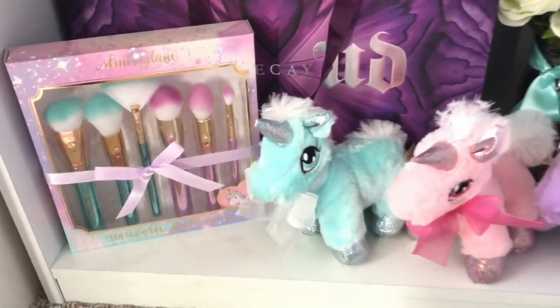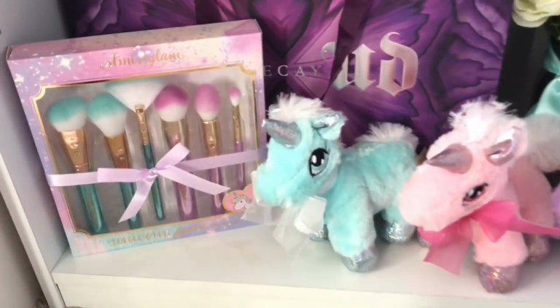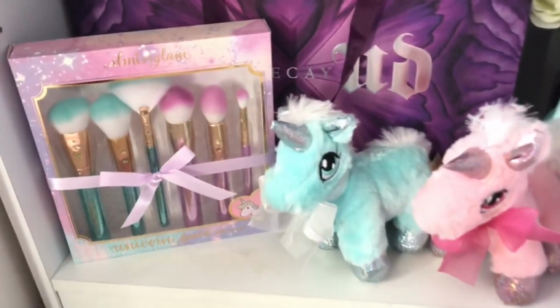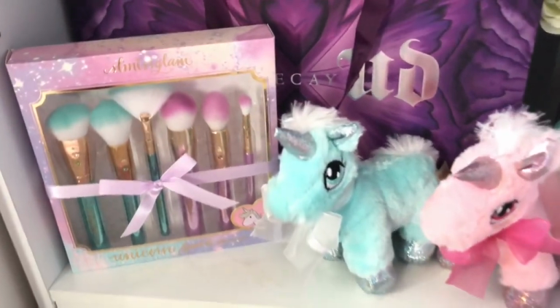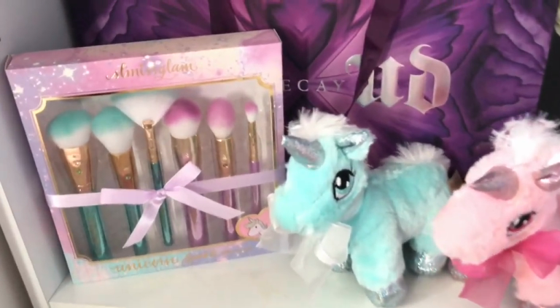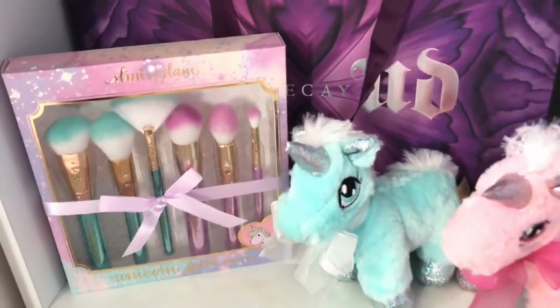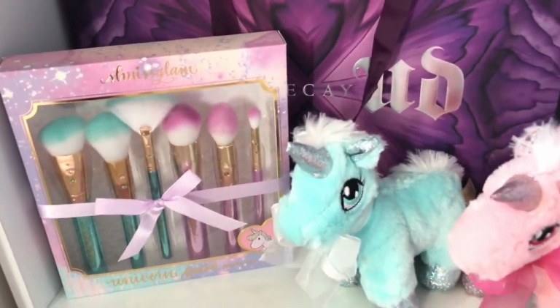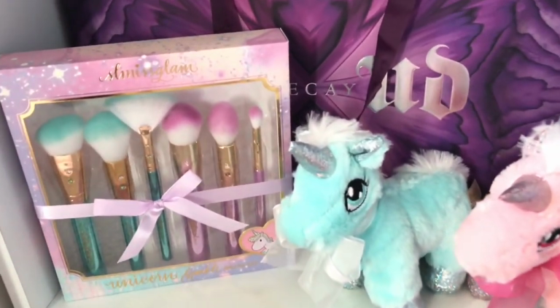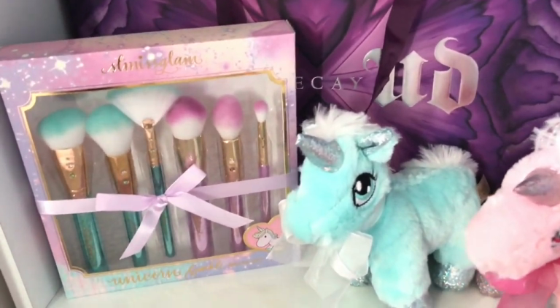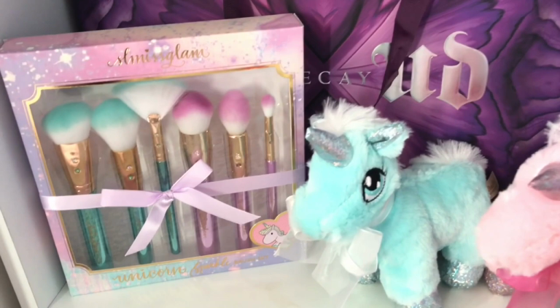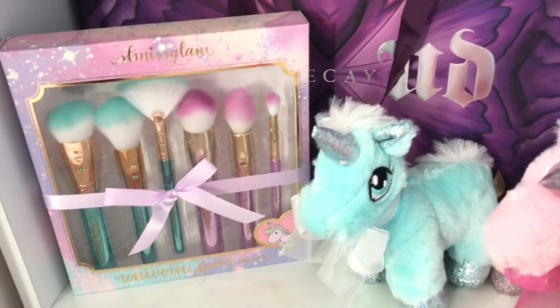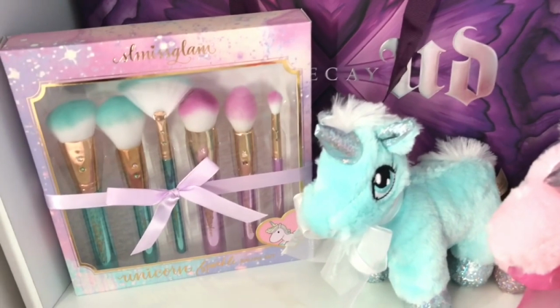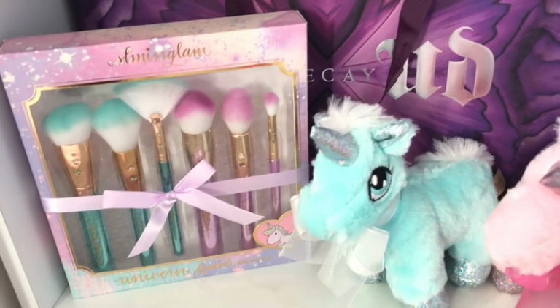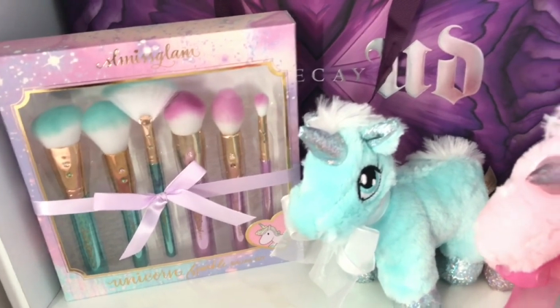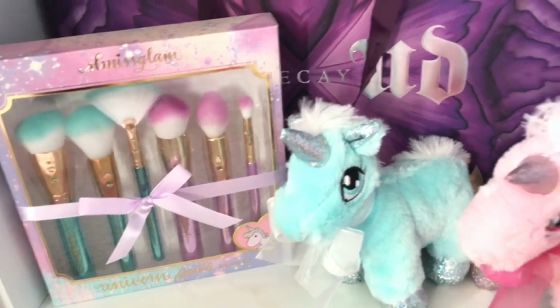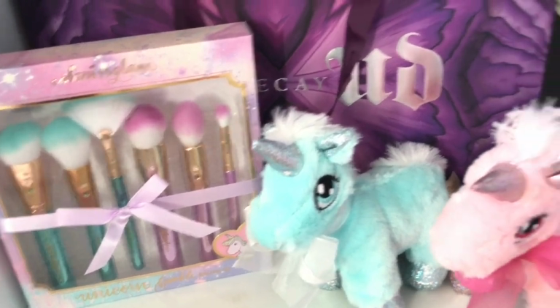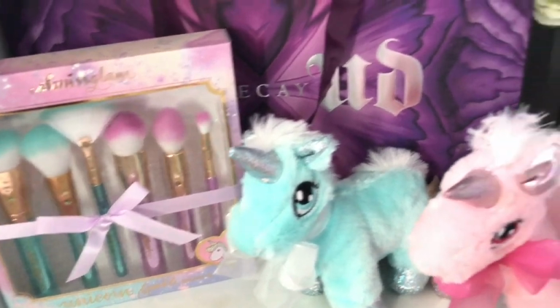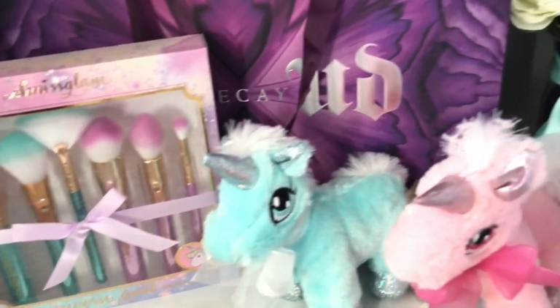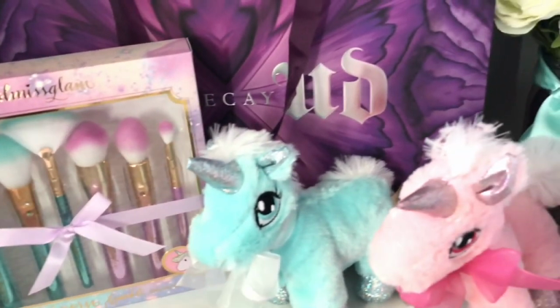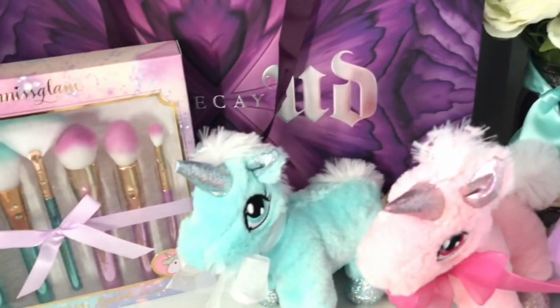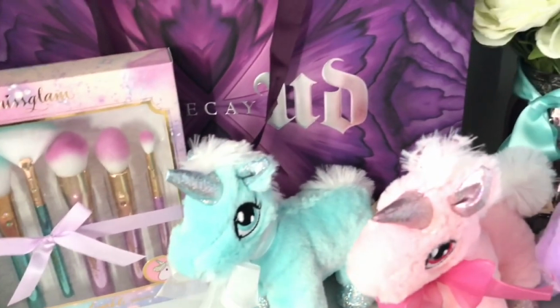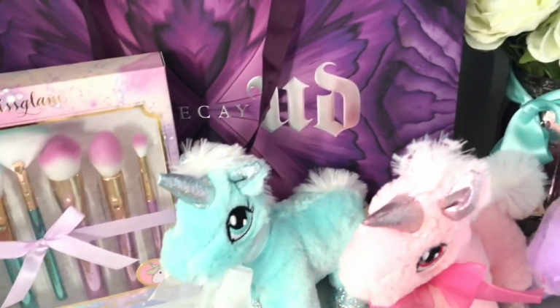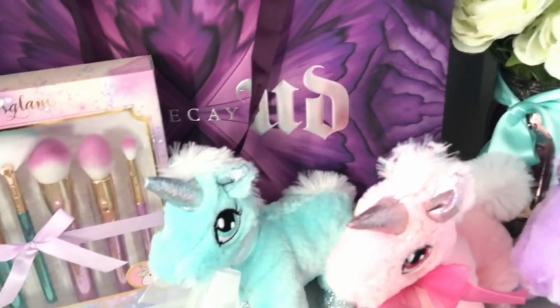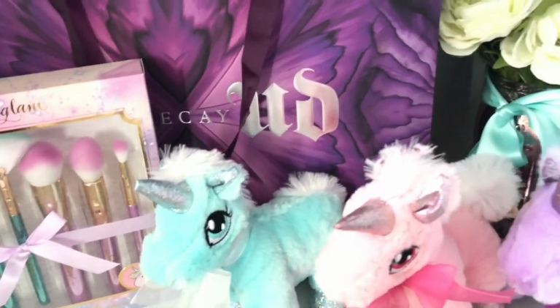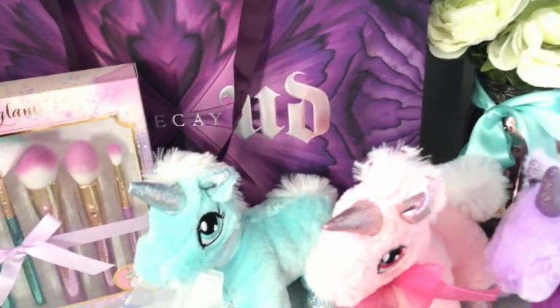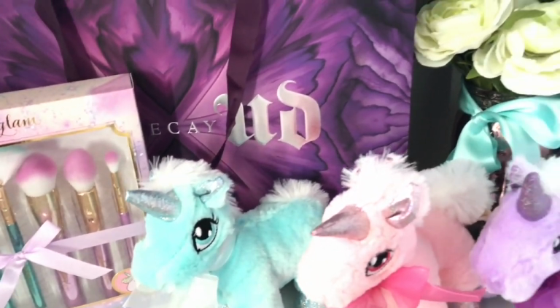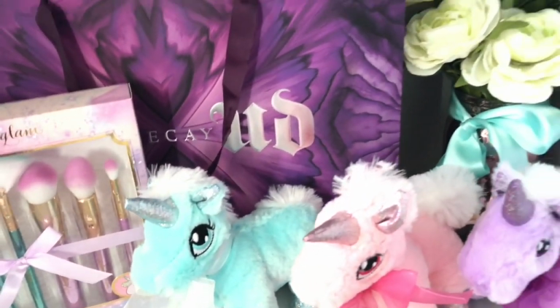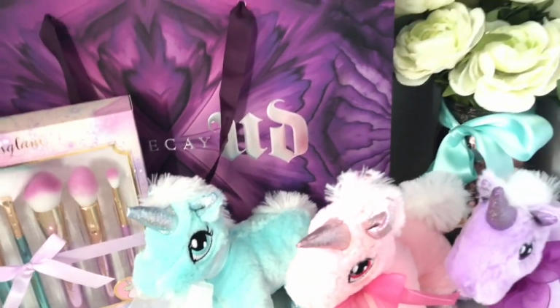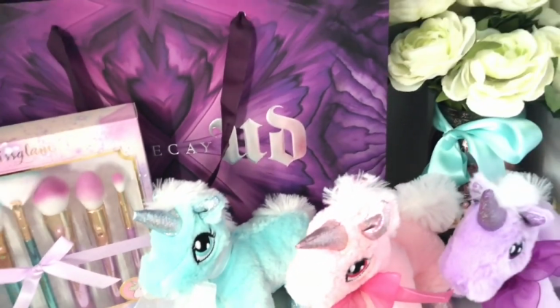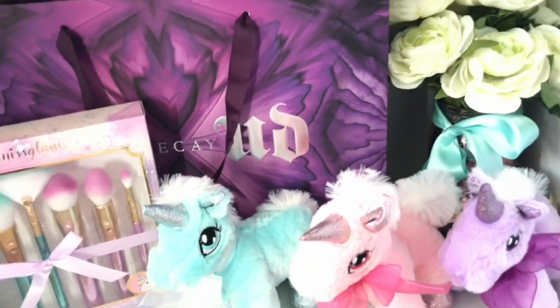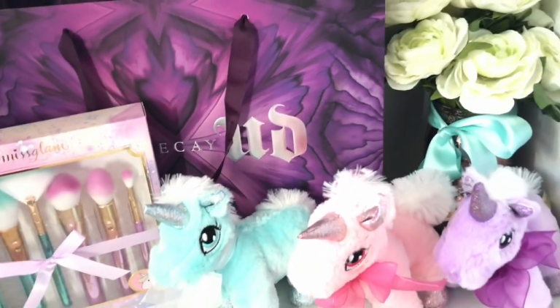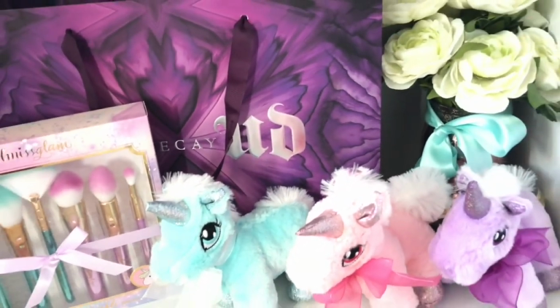It's not as cute but it's practical. I just have all of my palettes and at the bottom I have some unicorns, a brush set from Eslamis Glam, and an Urban Decay bag.